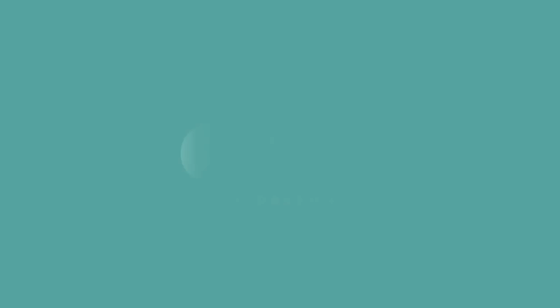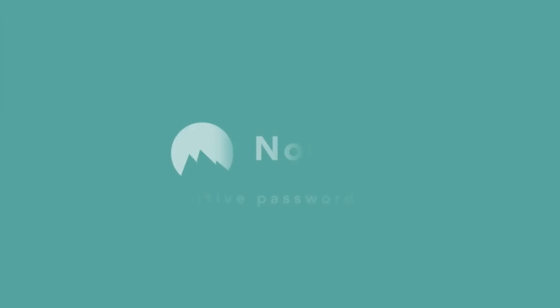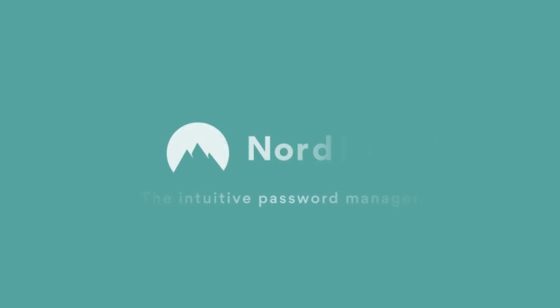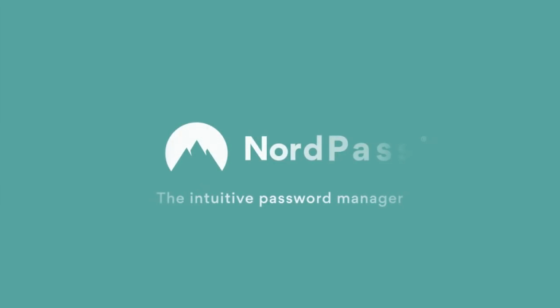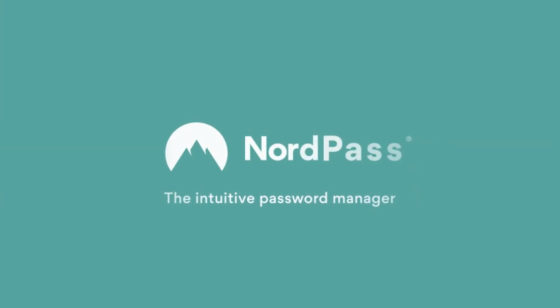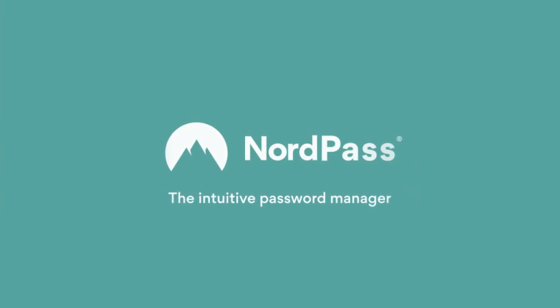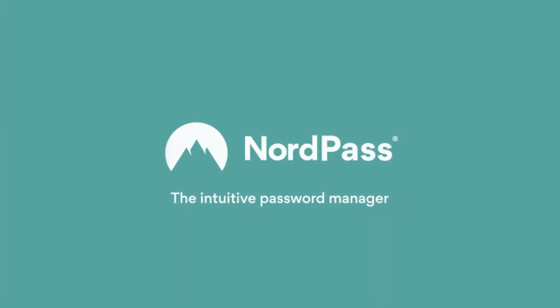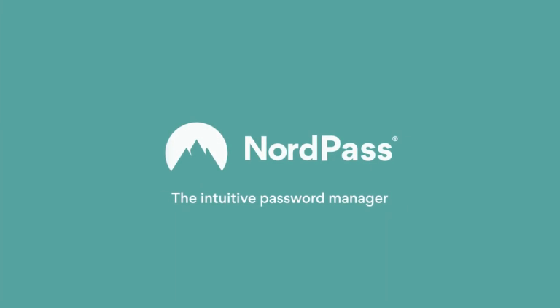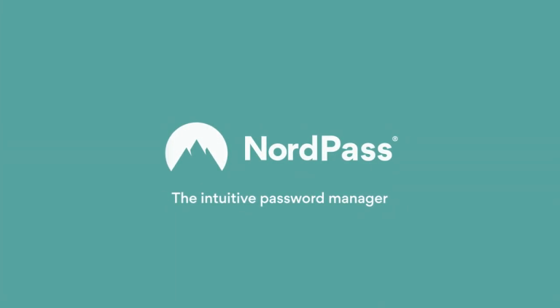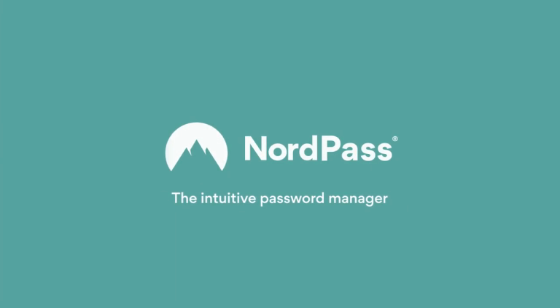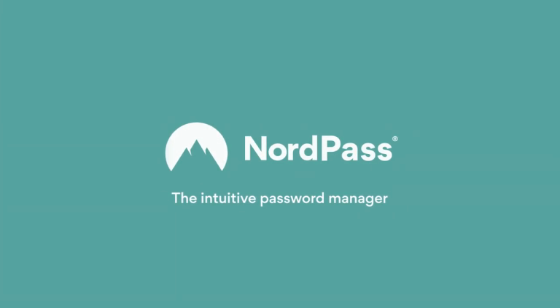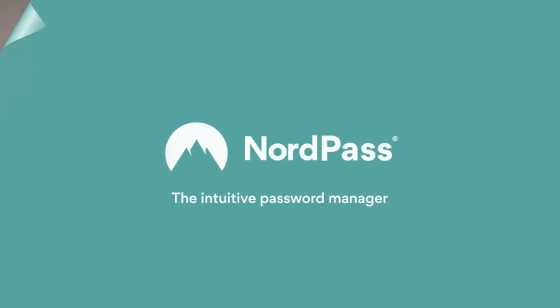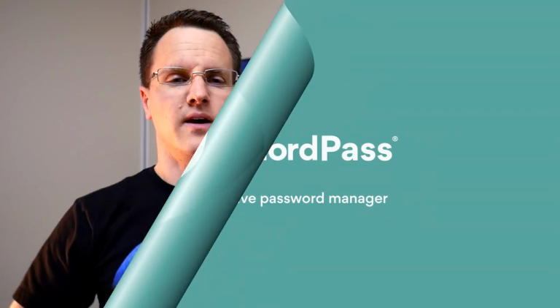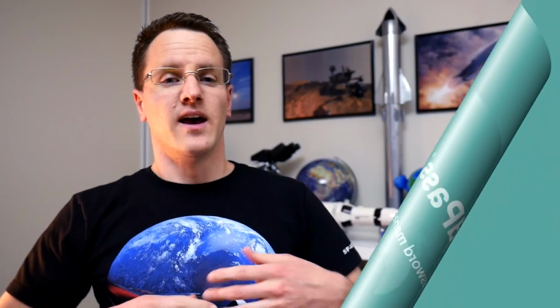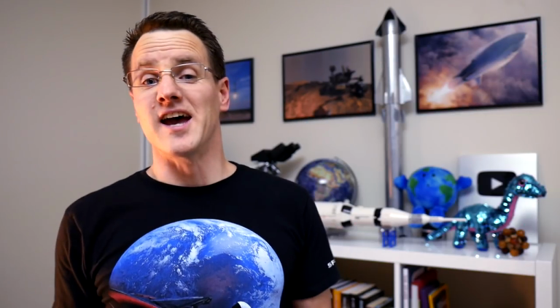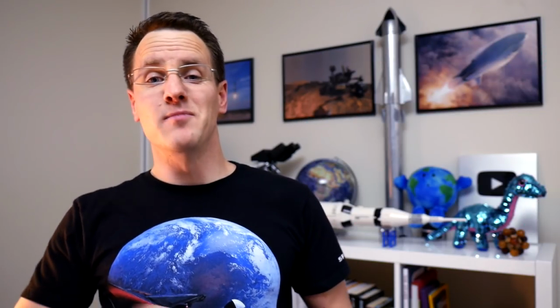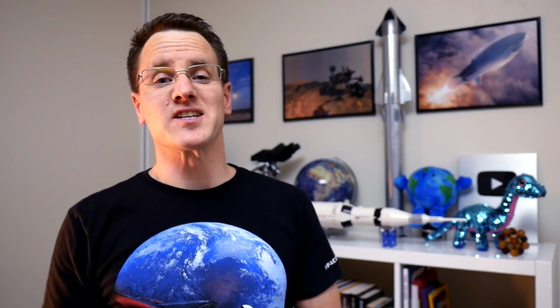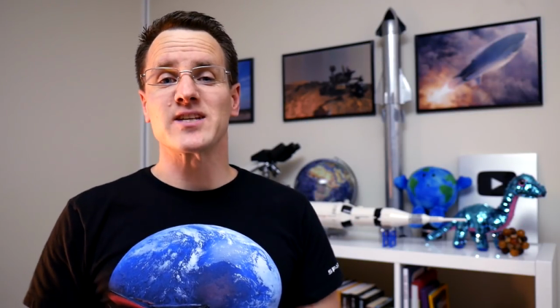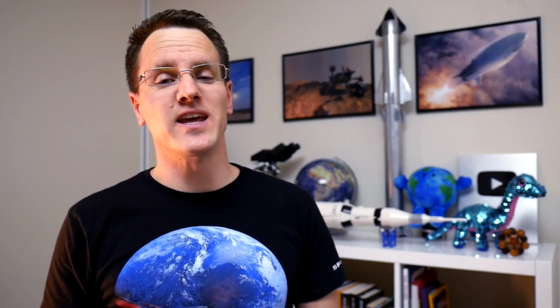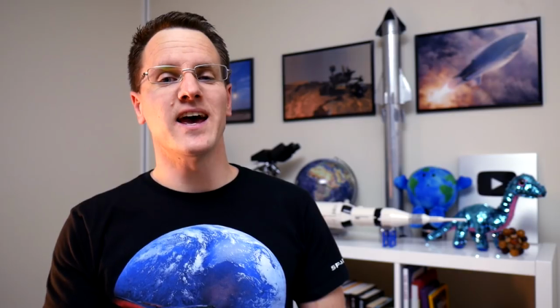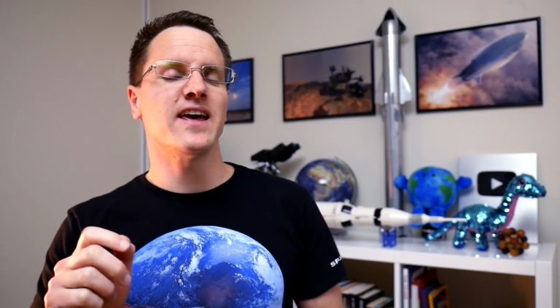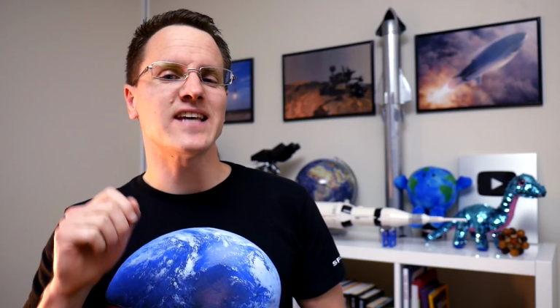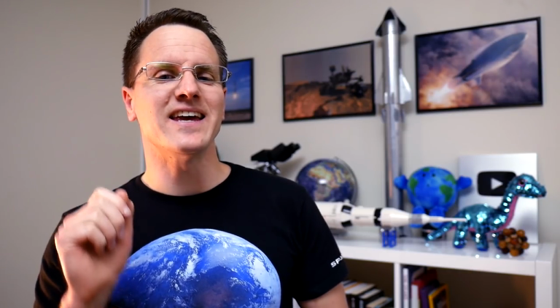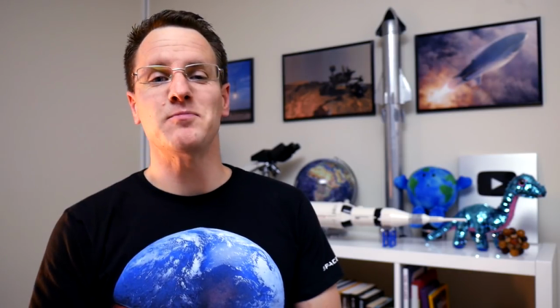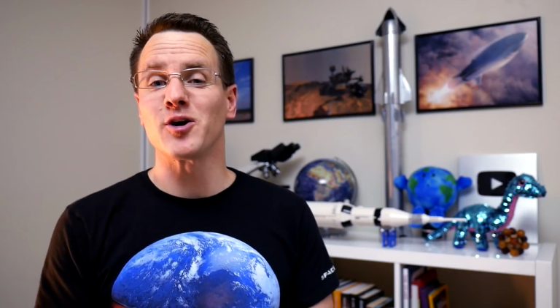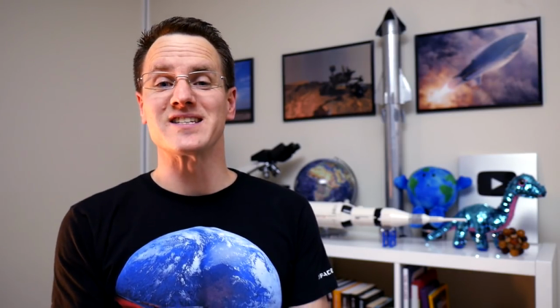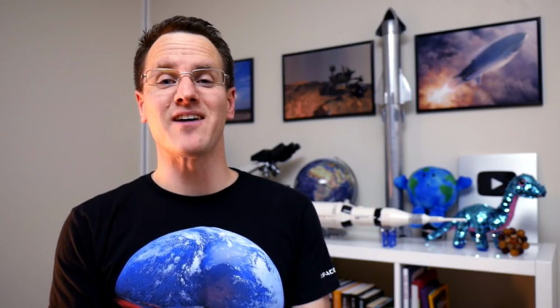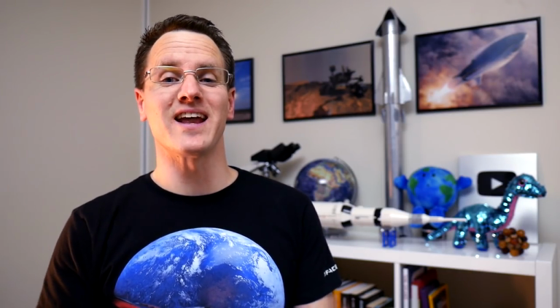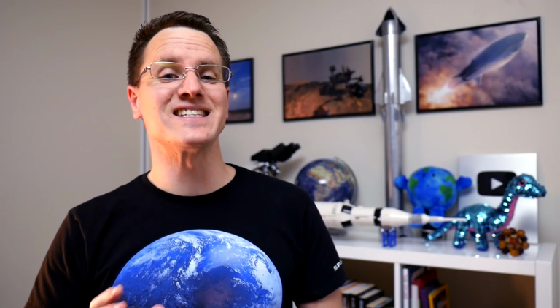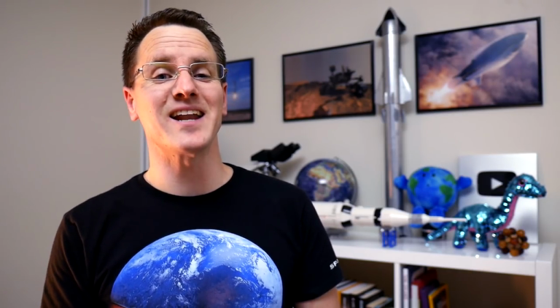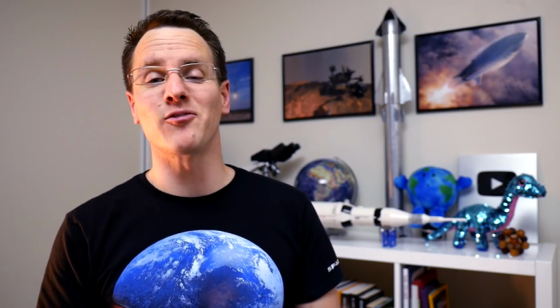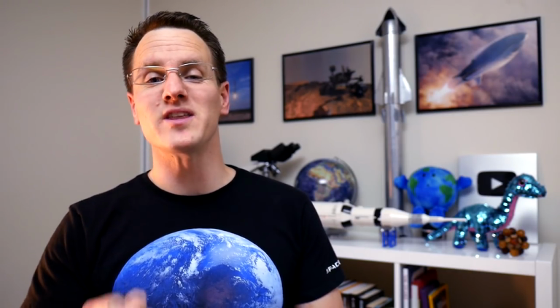This video is sponsored by NordPass. Hey, Marcus House here, and there is a heap of topics to cover today.